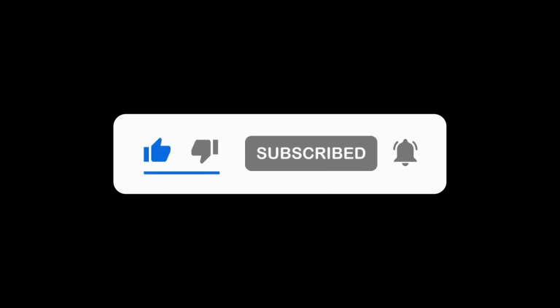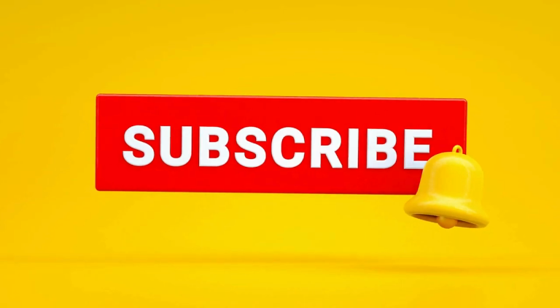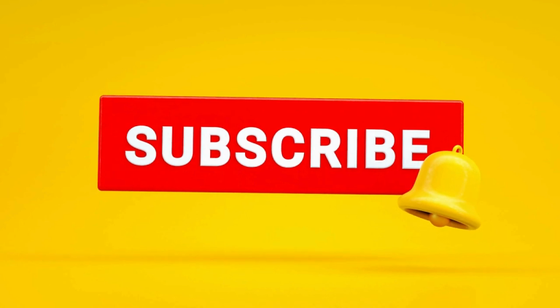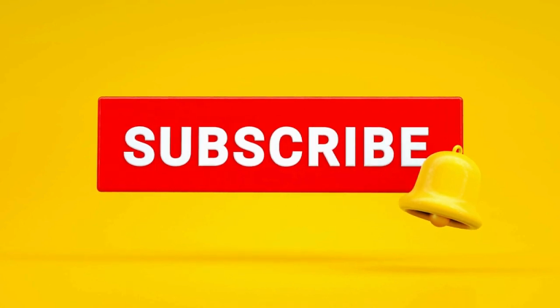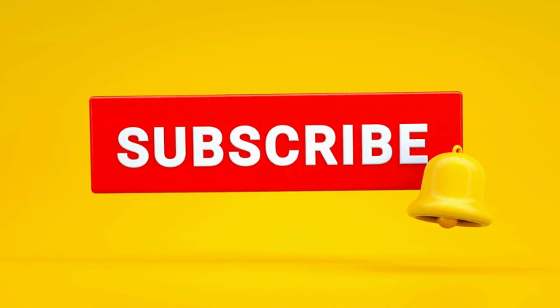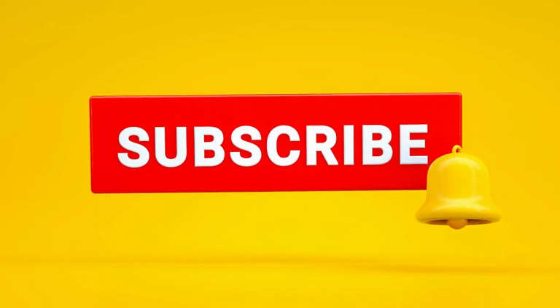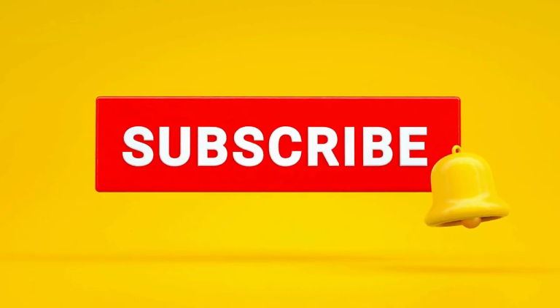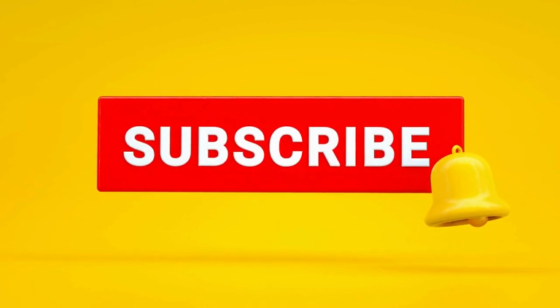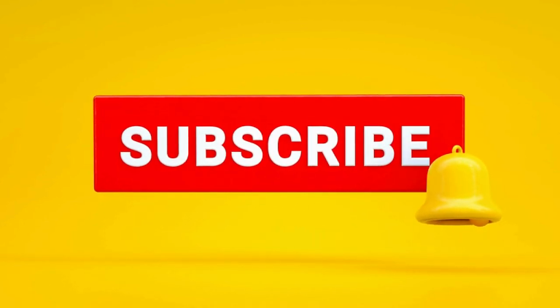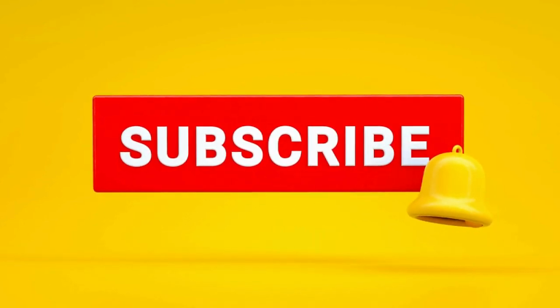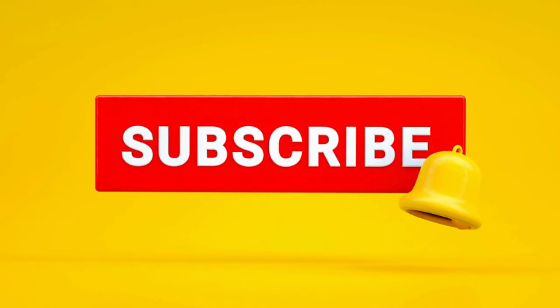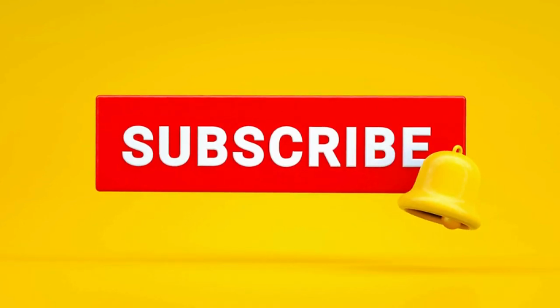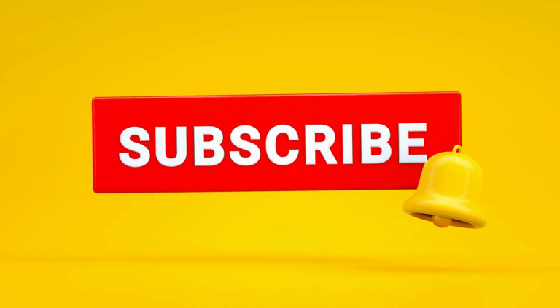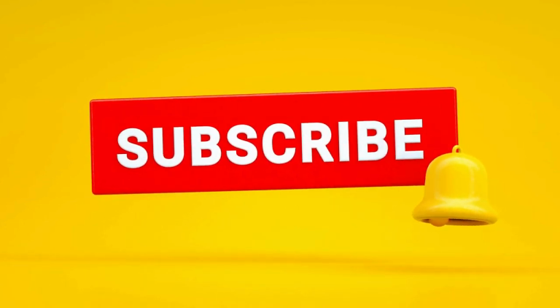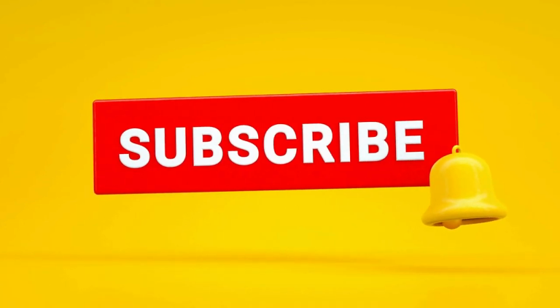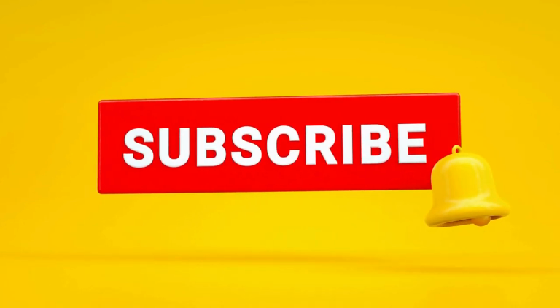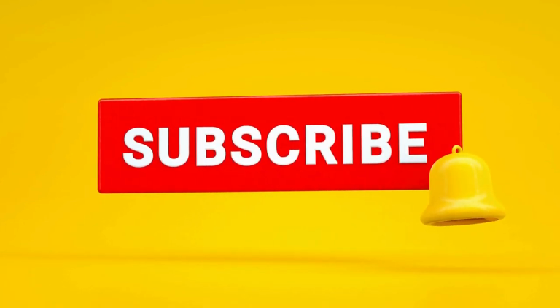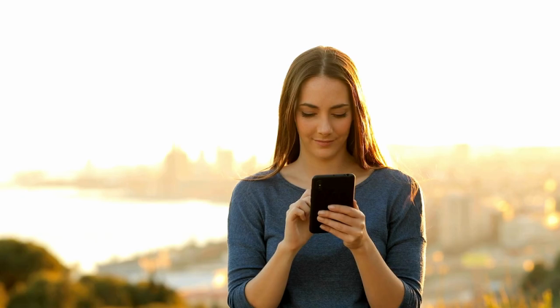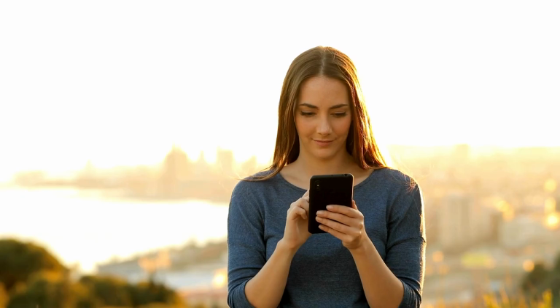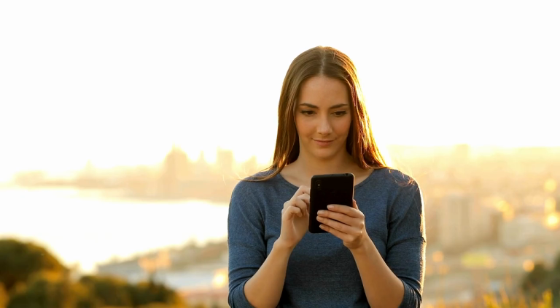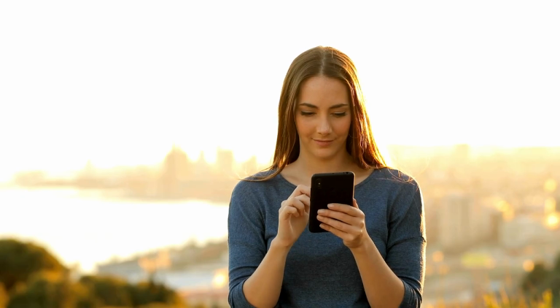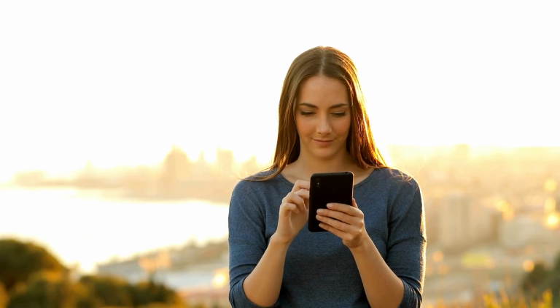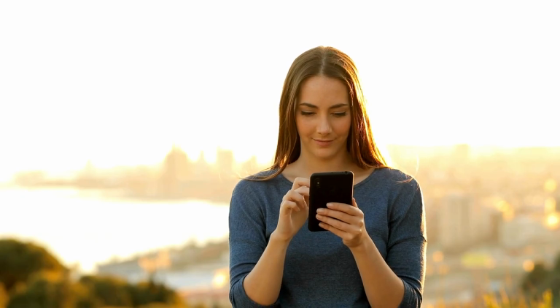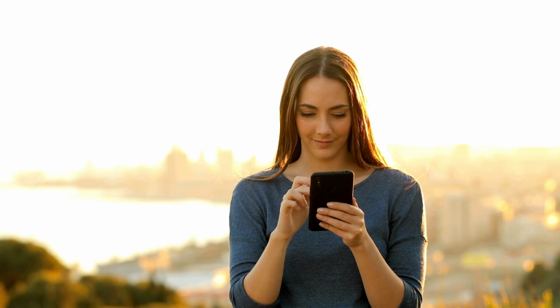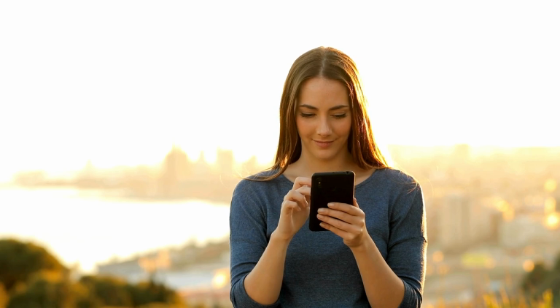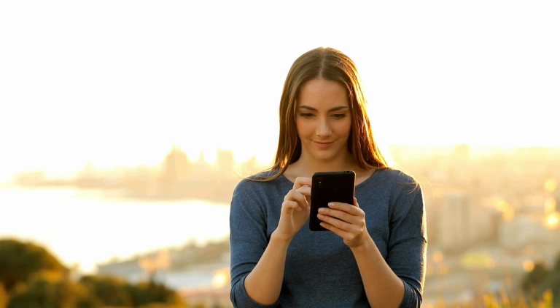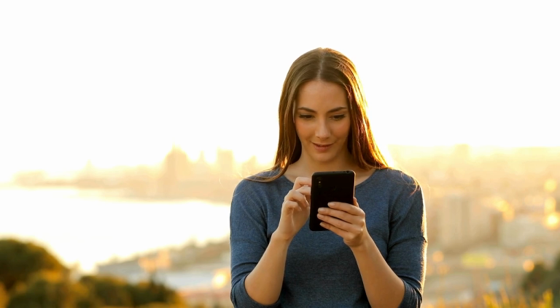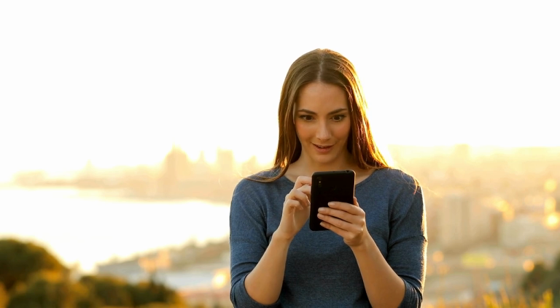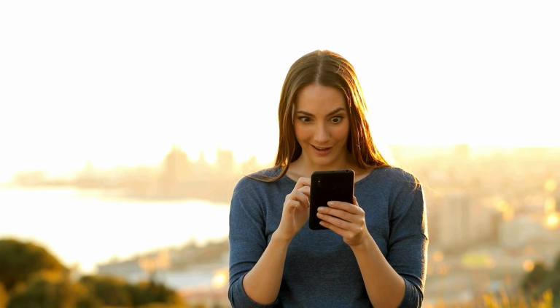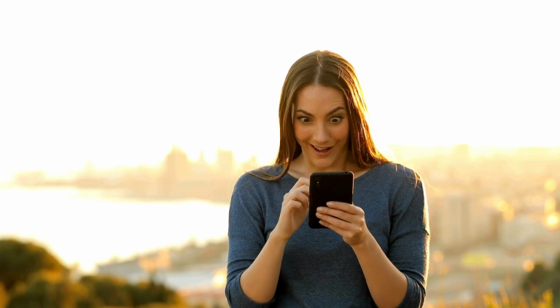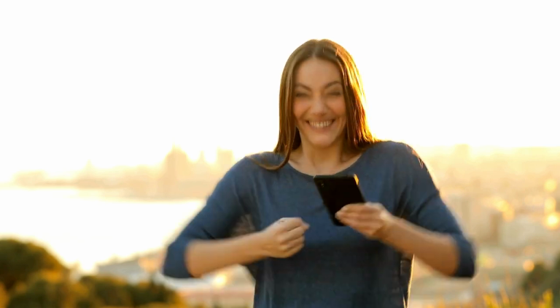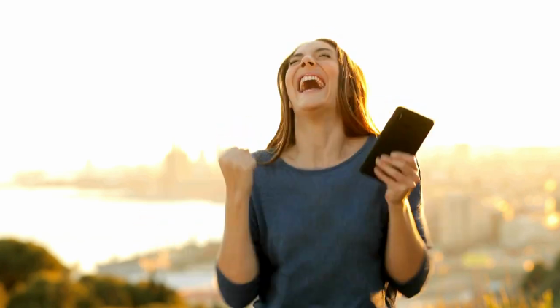Also, be sure to activate the notification bell because every week we bring you the best buying guides and reviews of the best products.